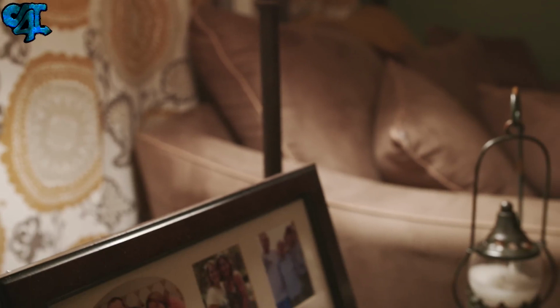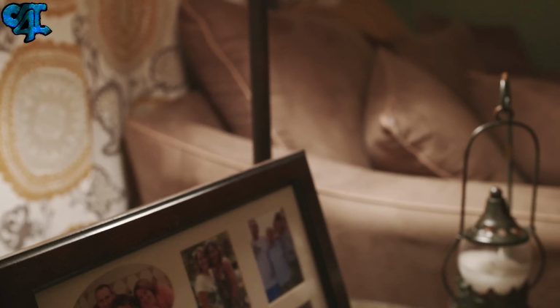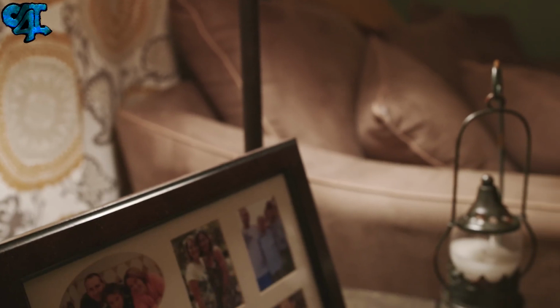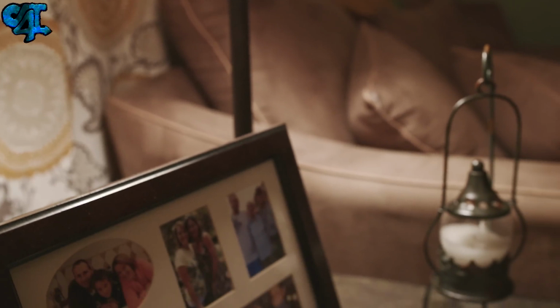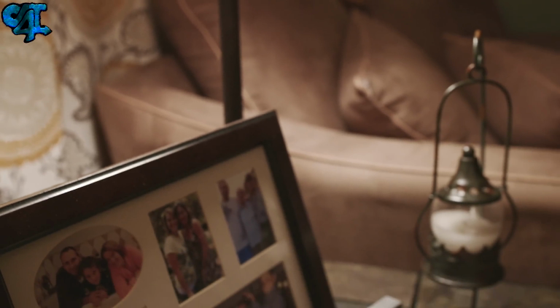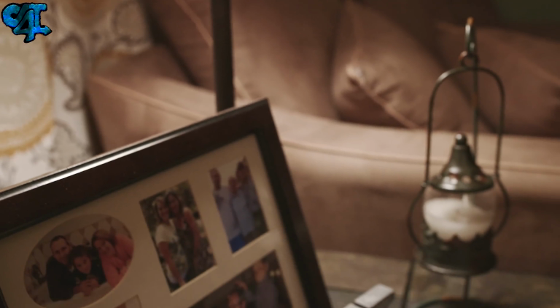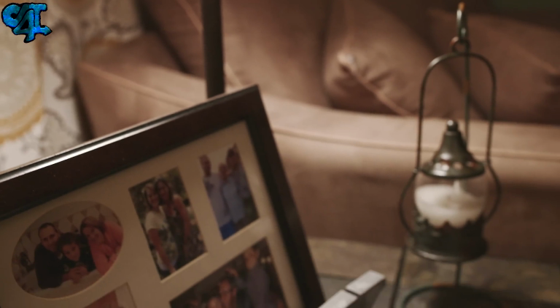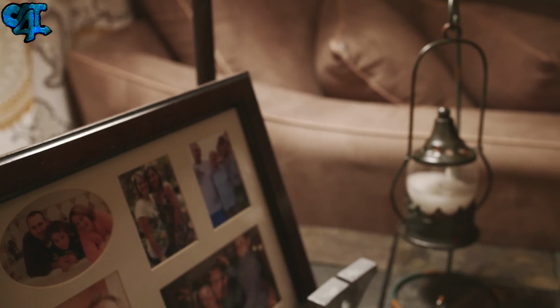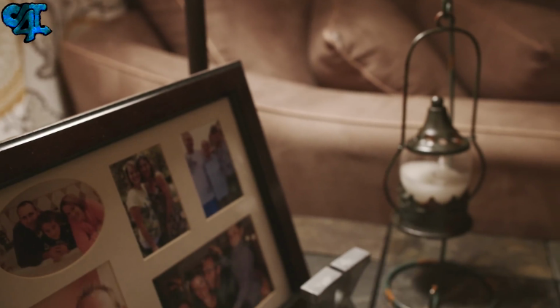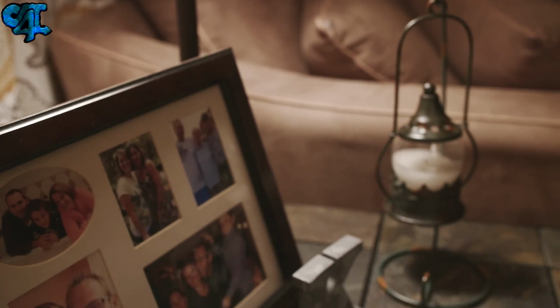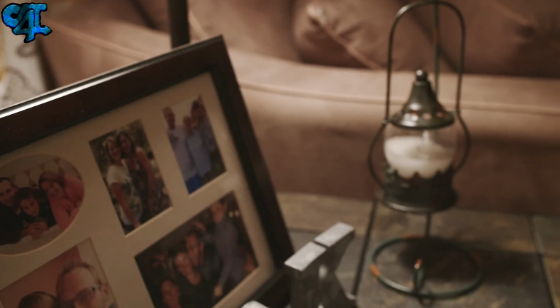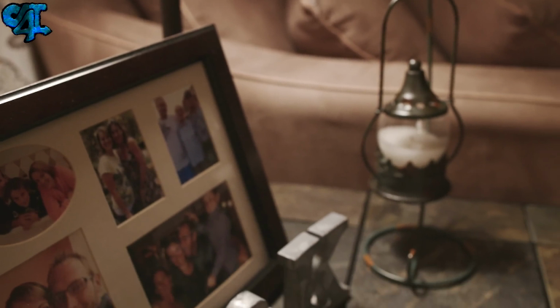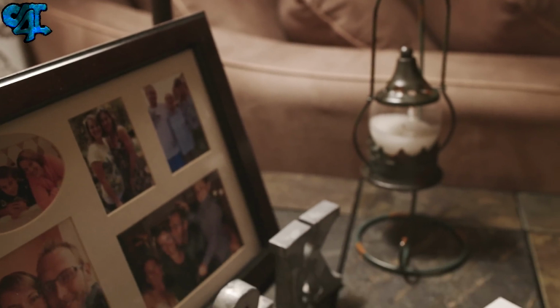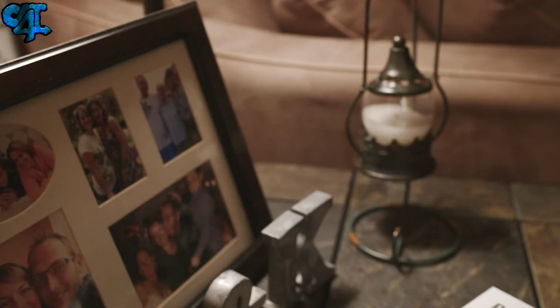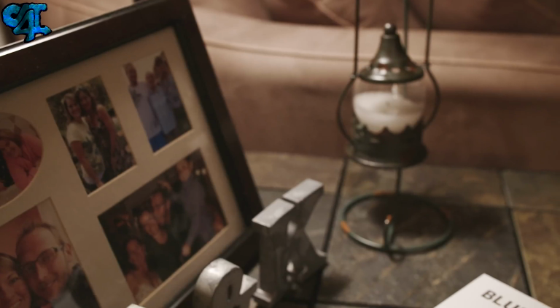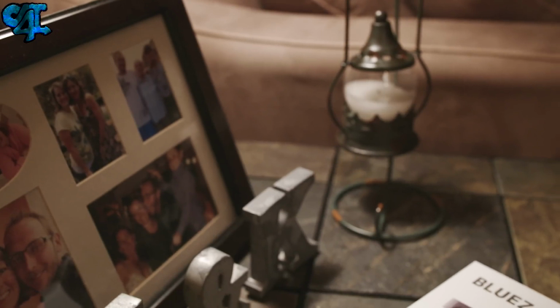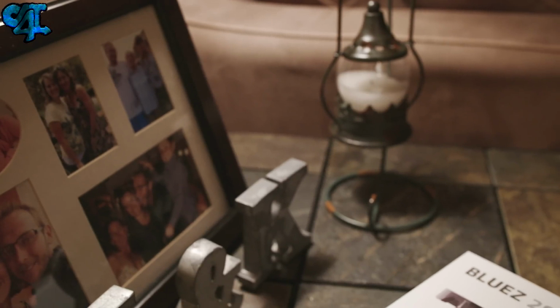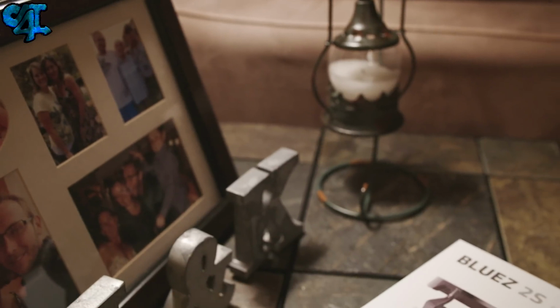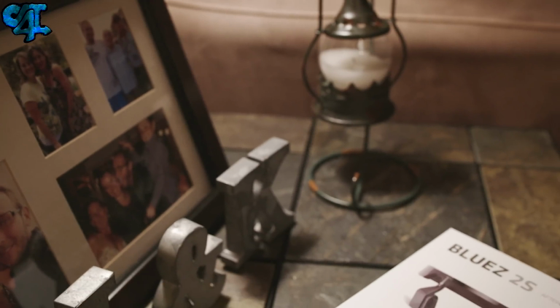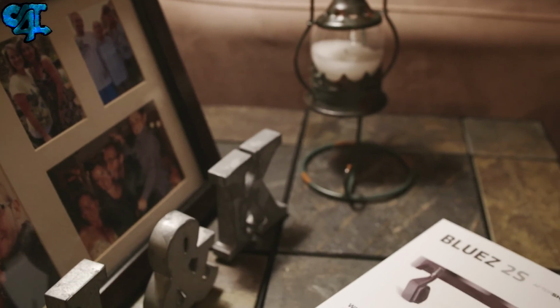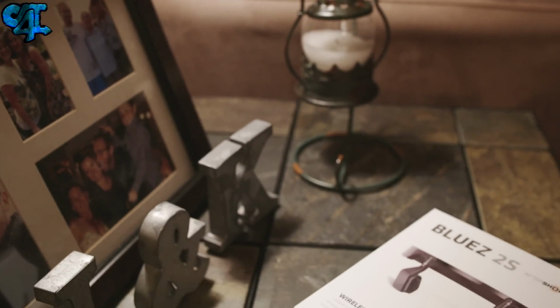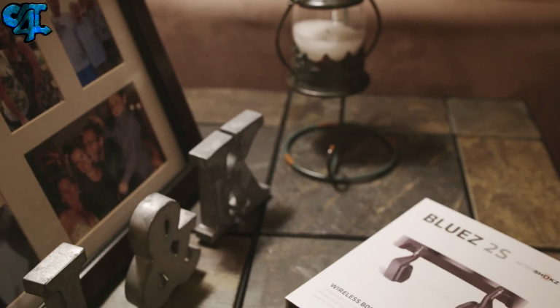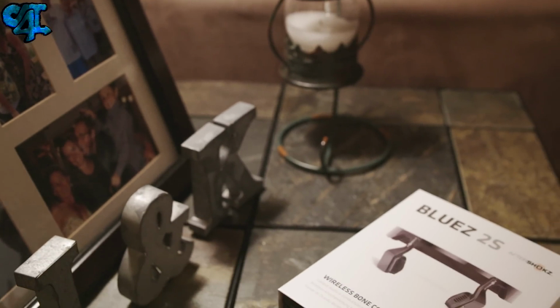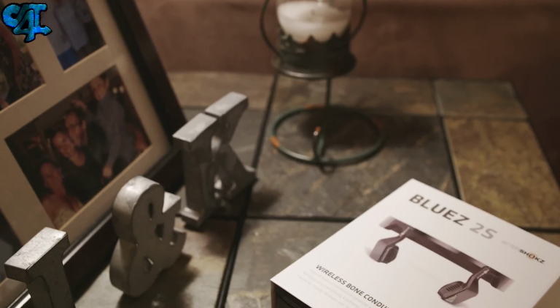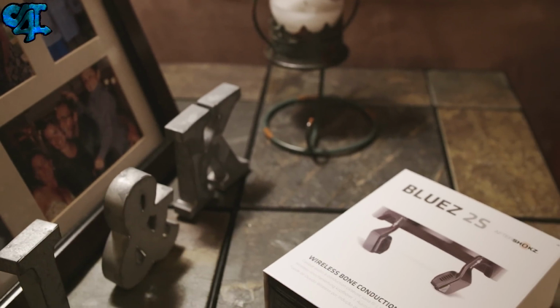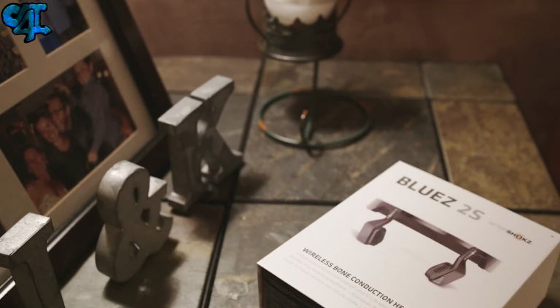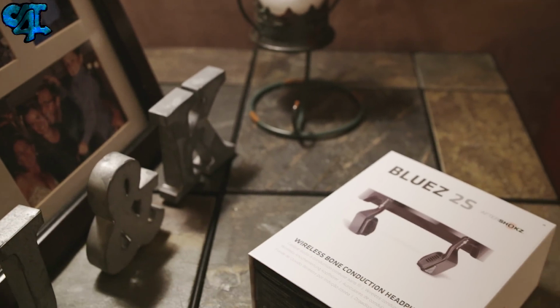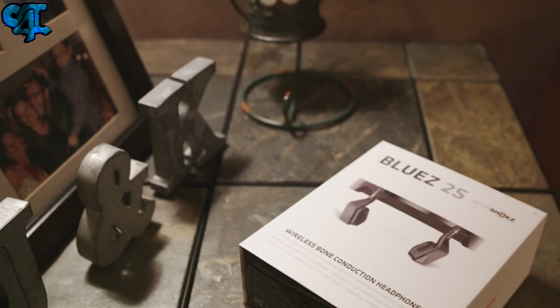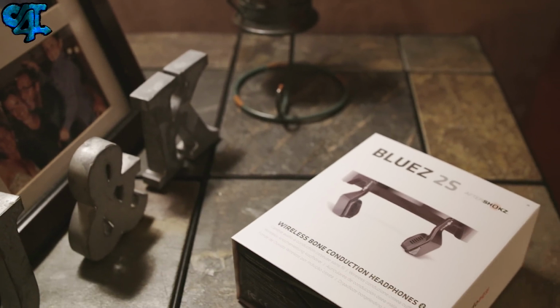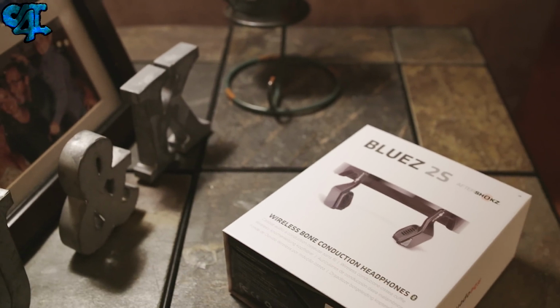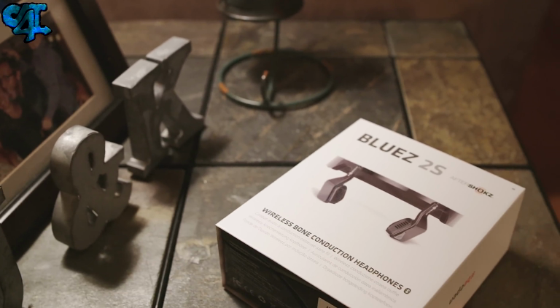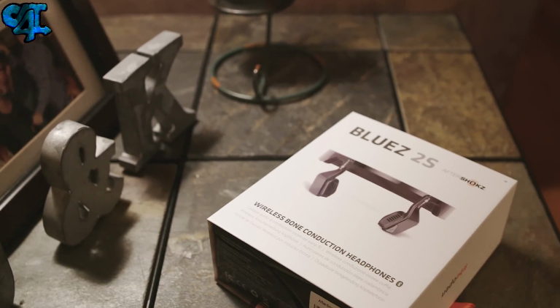Aftershokz, a company not widely known, has a fix for this issue, introducing a whole lineup of headphones that use bone conduction technology.